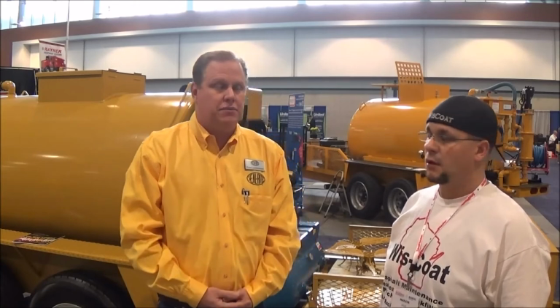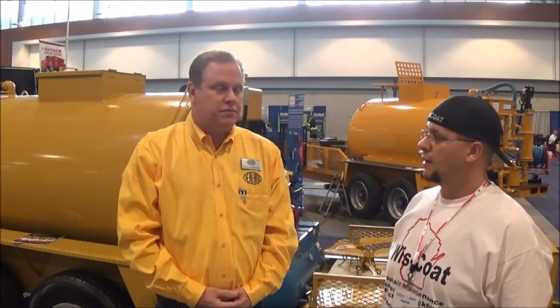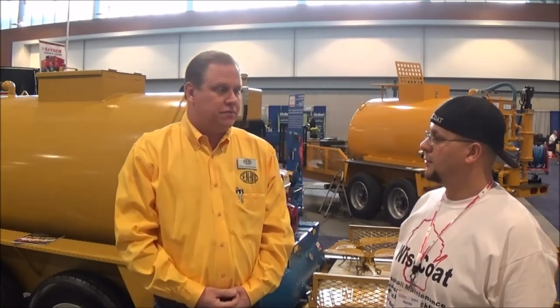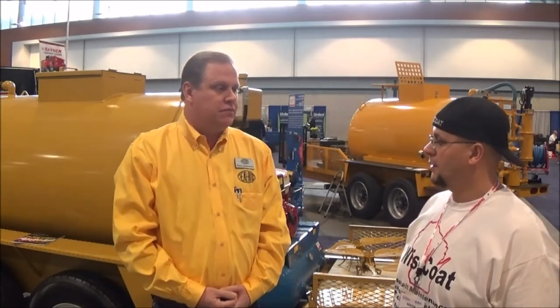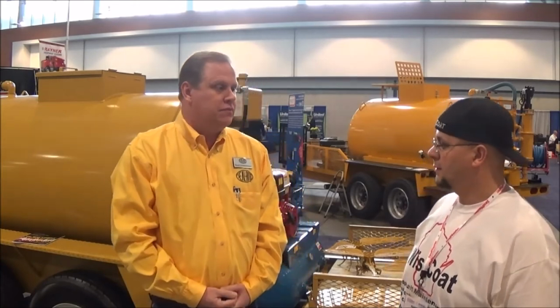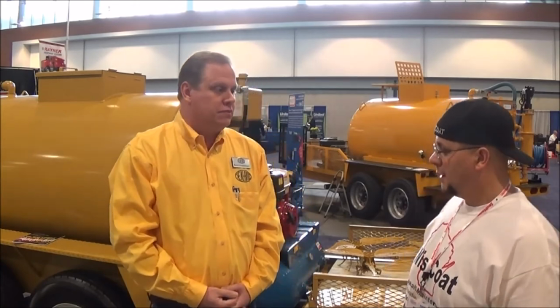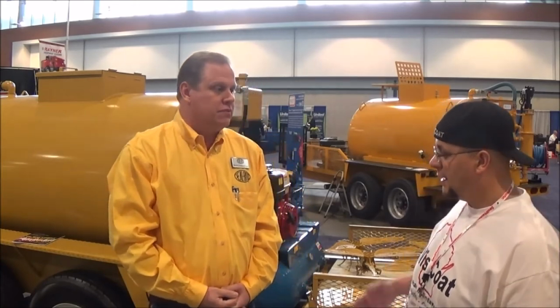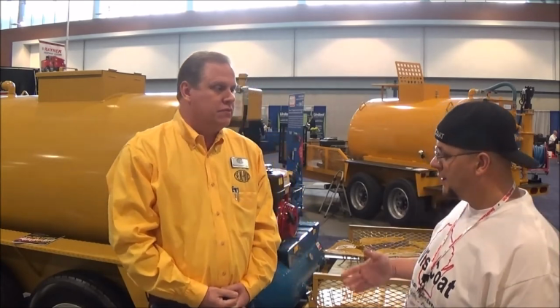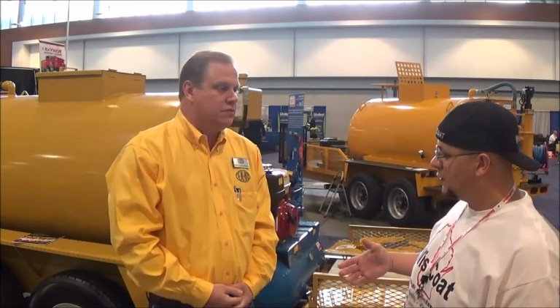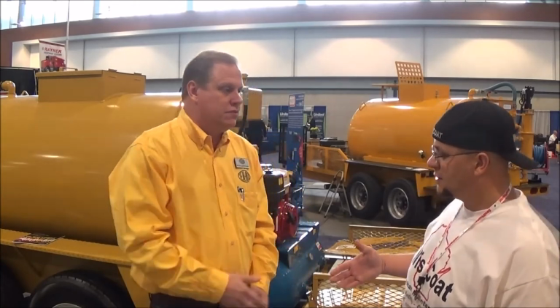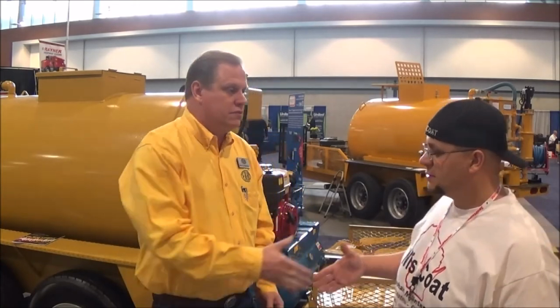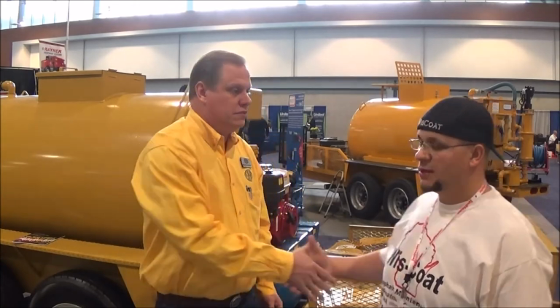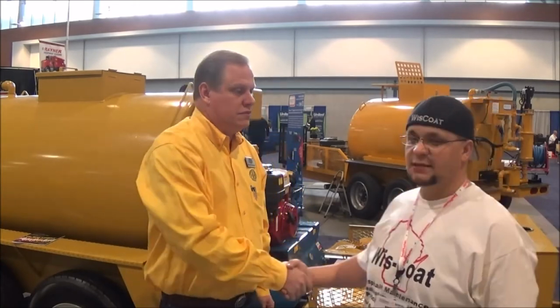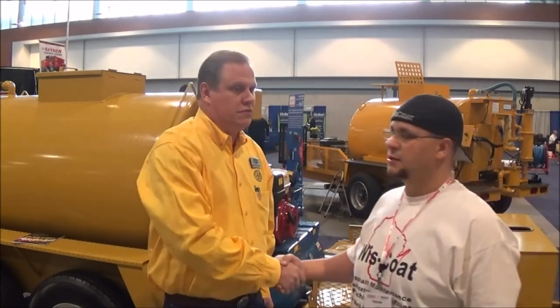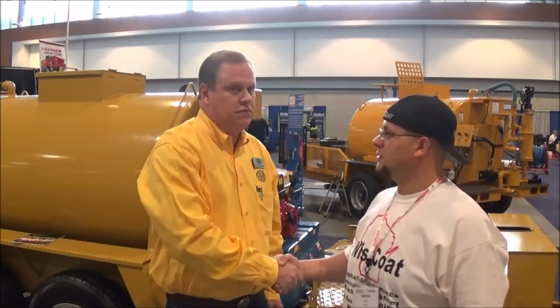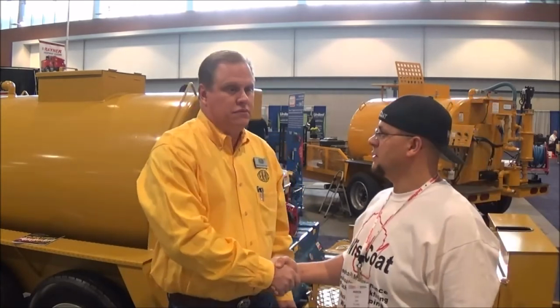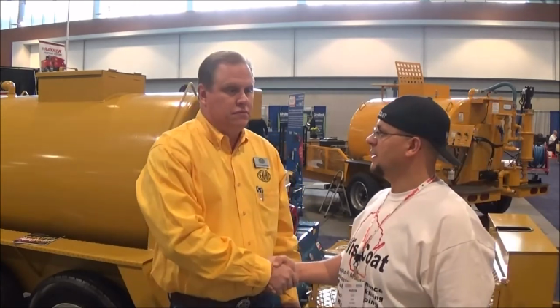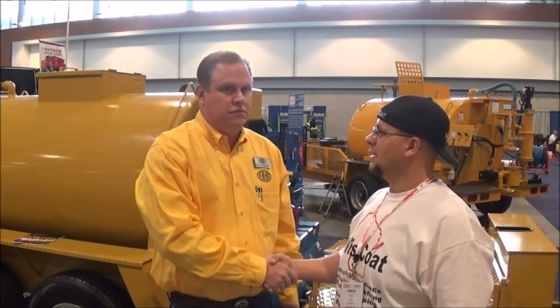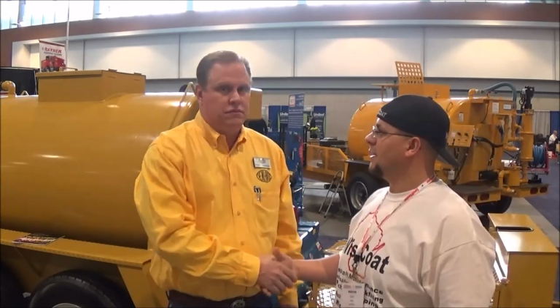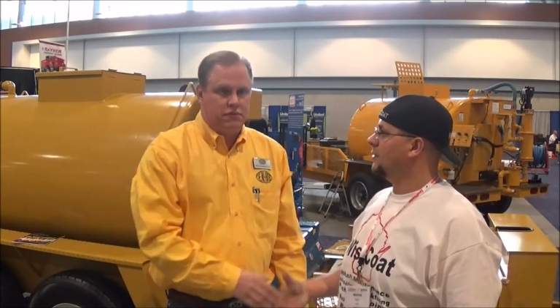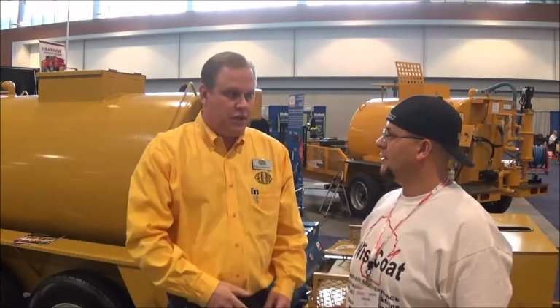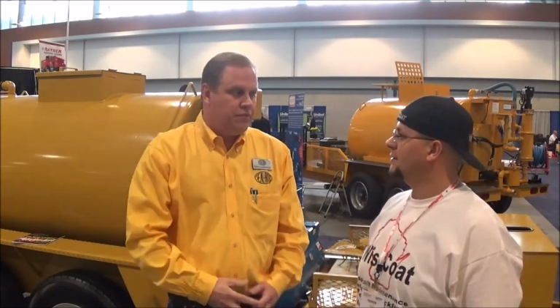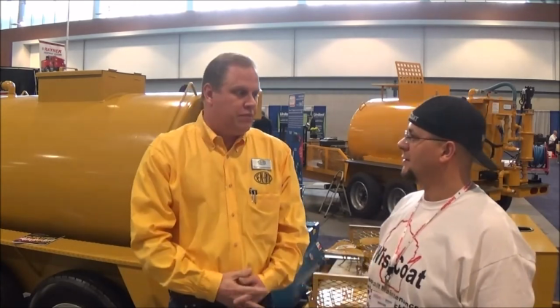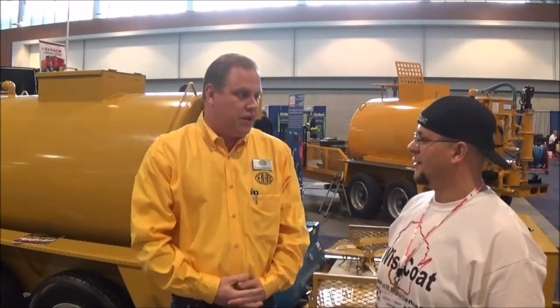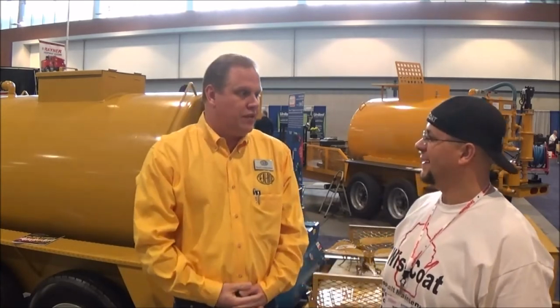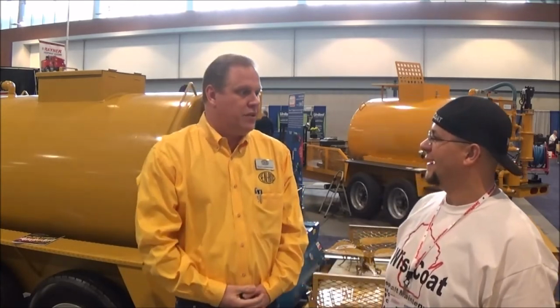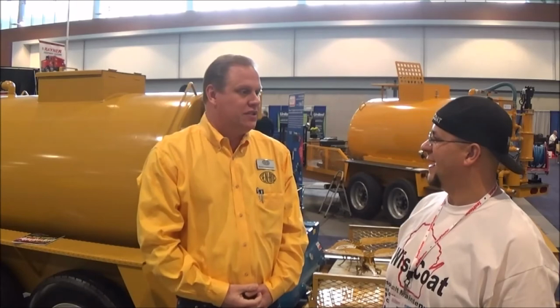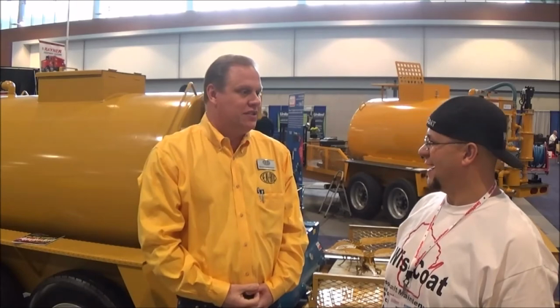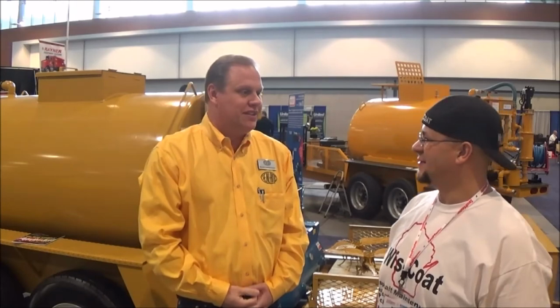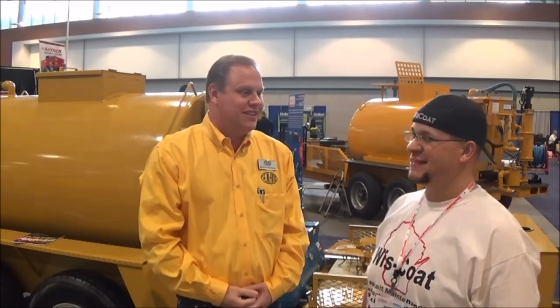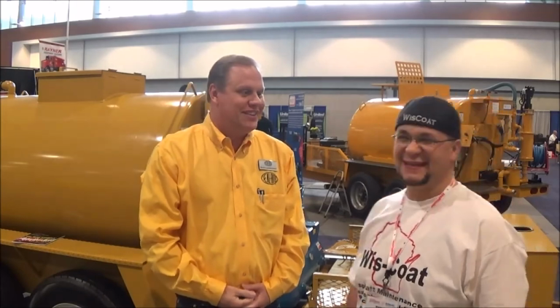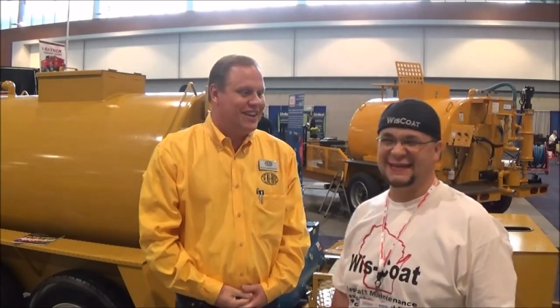All right, Brent. Any other questions, guys, go to CLRI.com. Thank you very much. I appreciate it. Thanks.